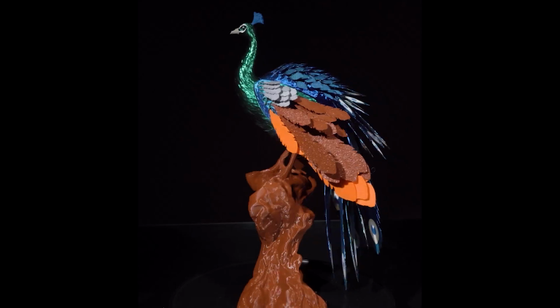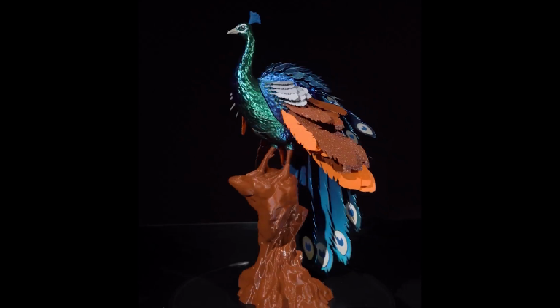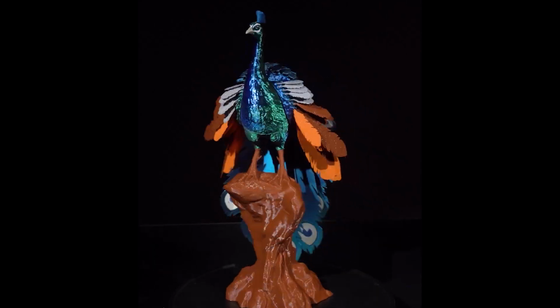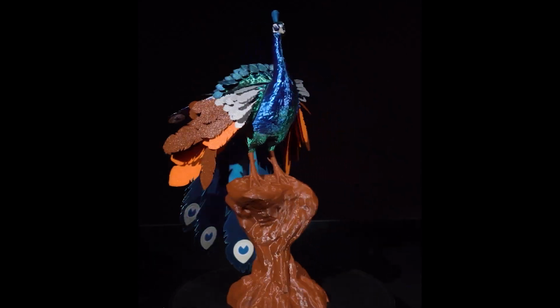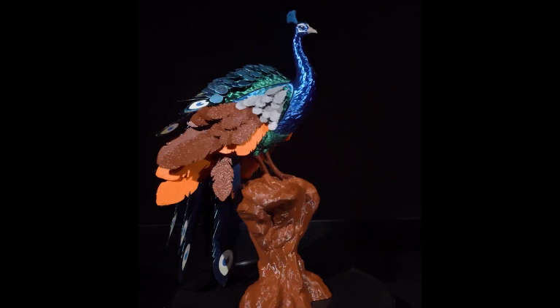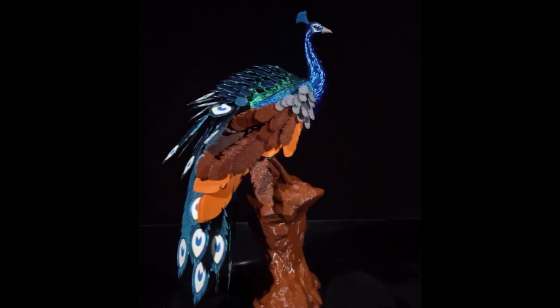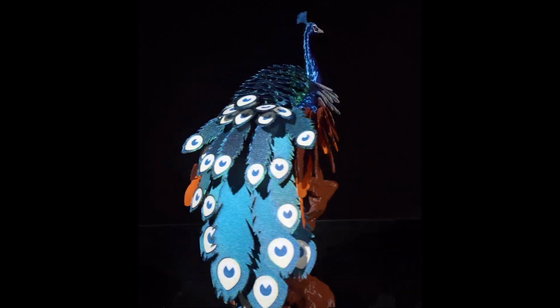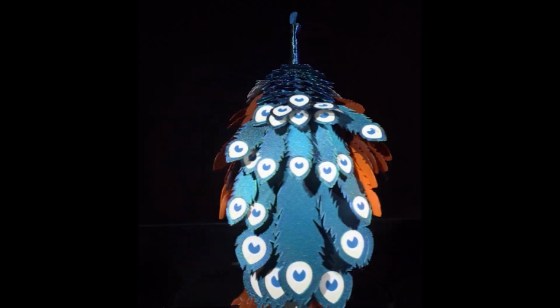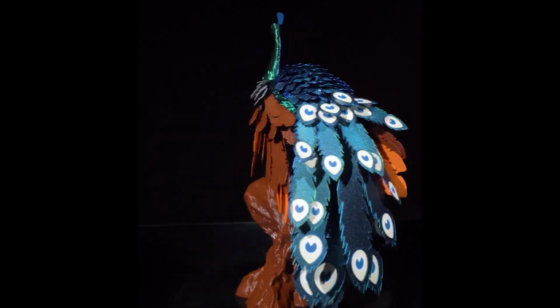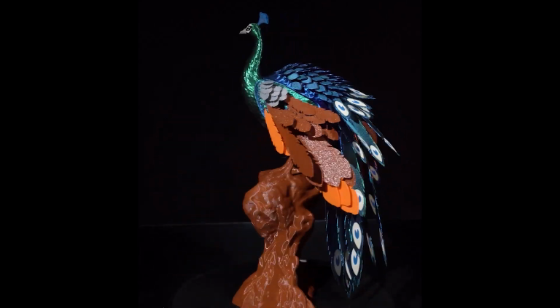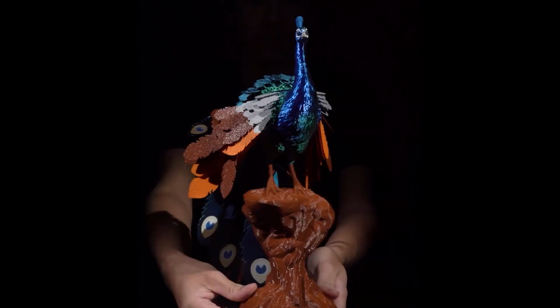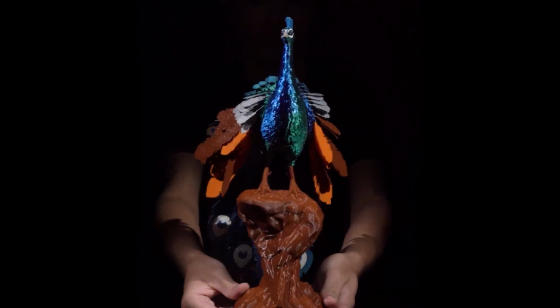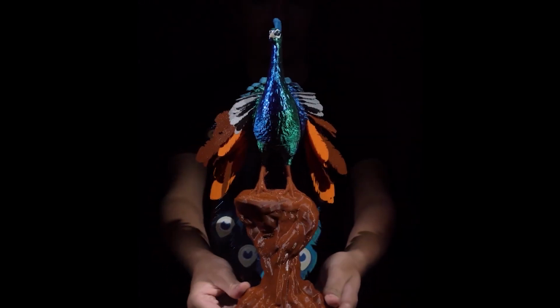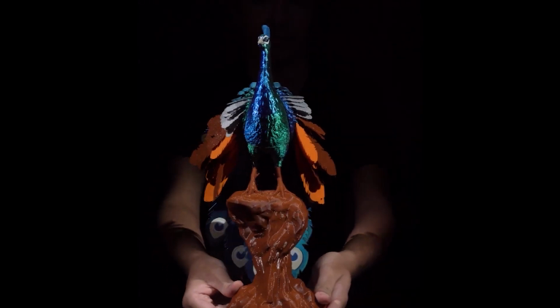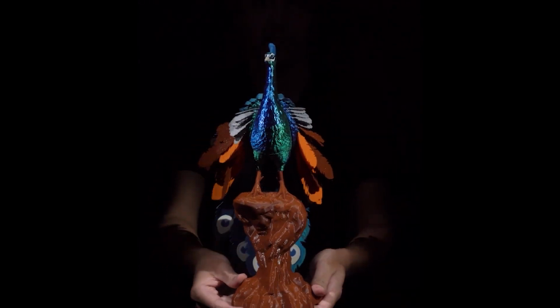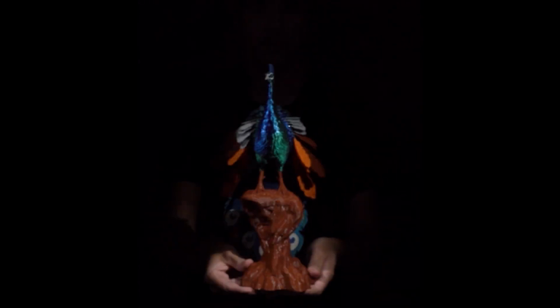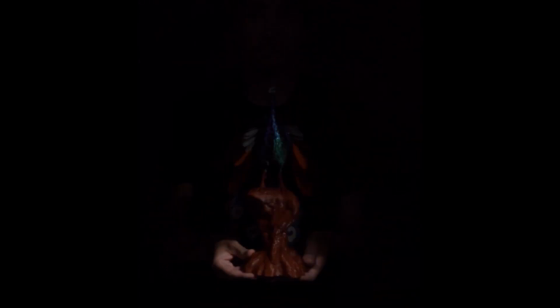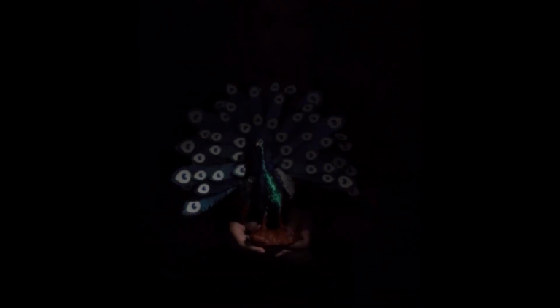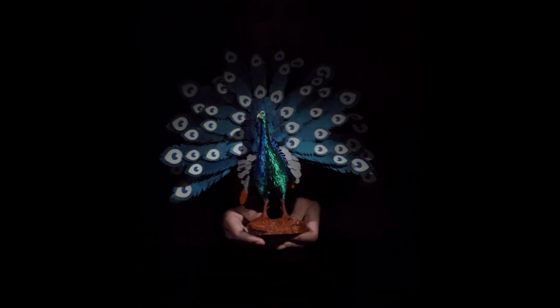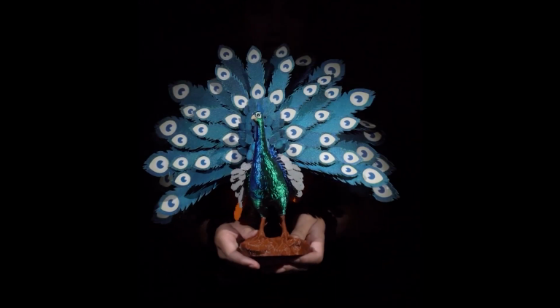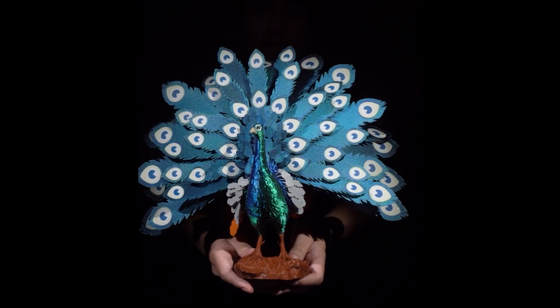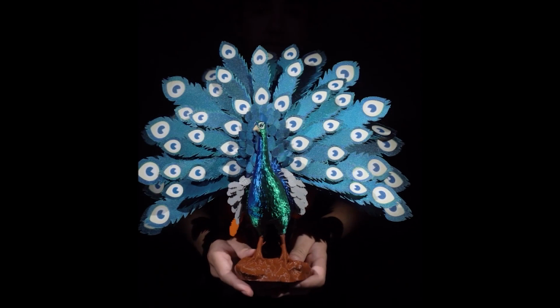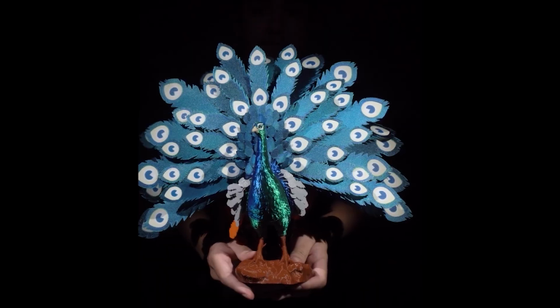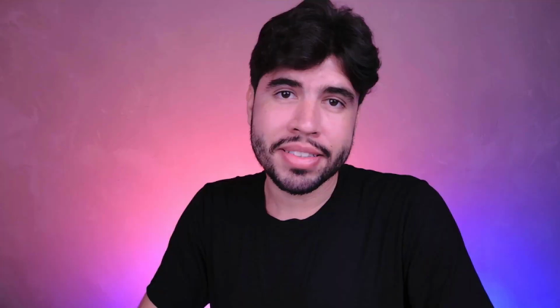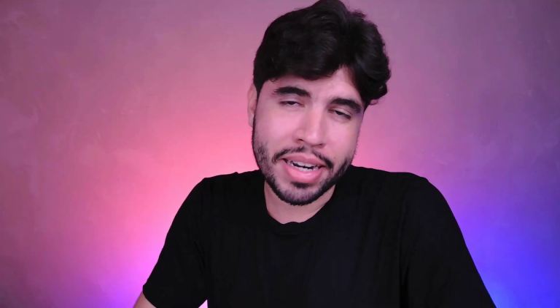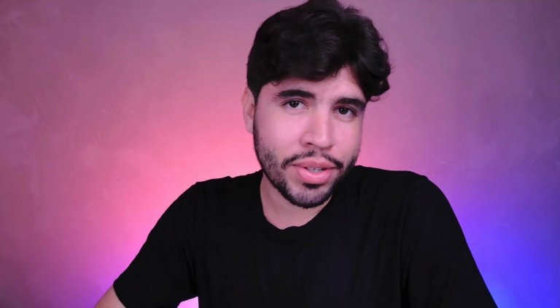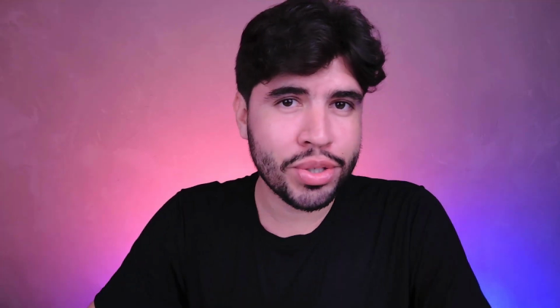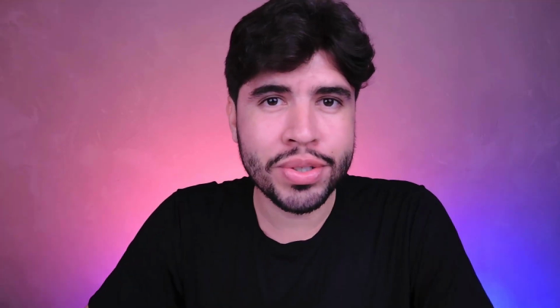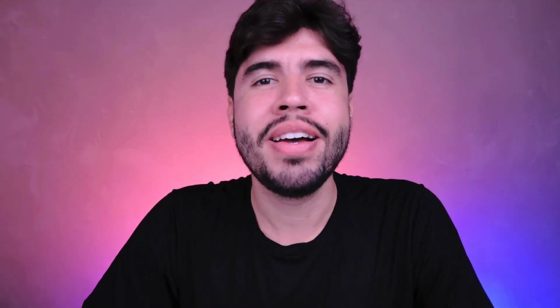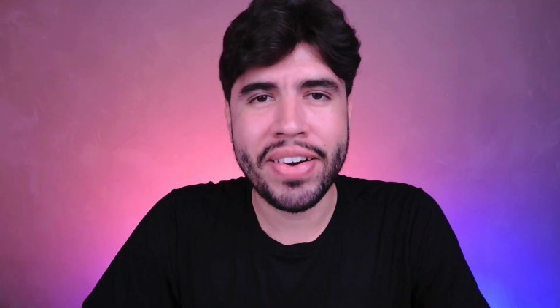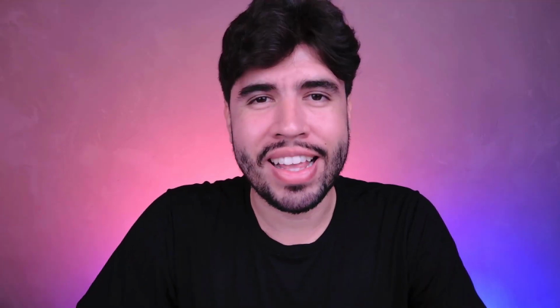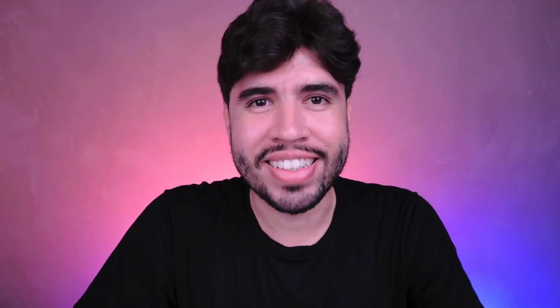You may have seen a 3D printed peacock before, but no one is like this one and I'm gonna show you how I slice it.